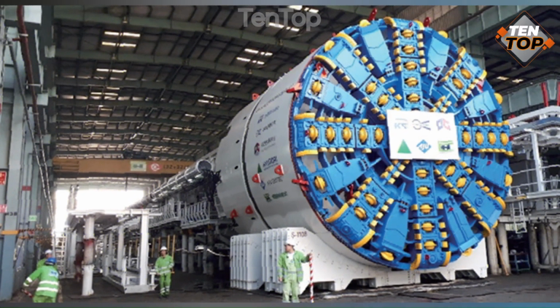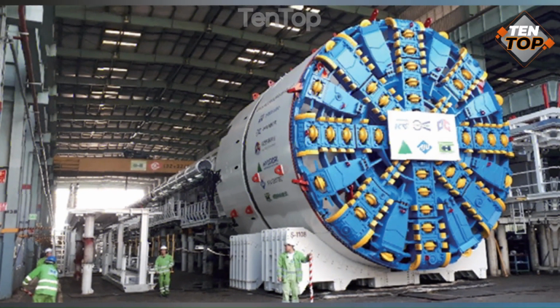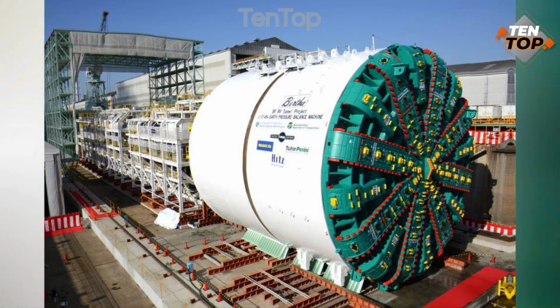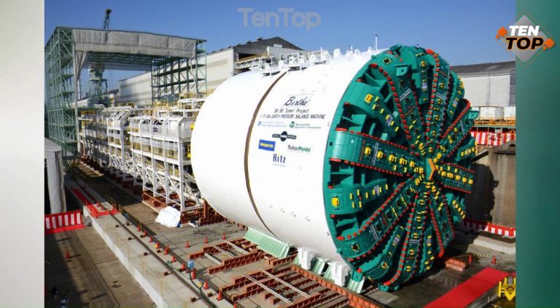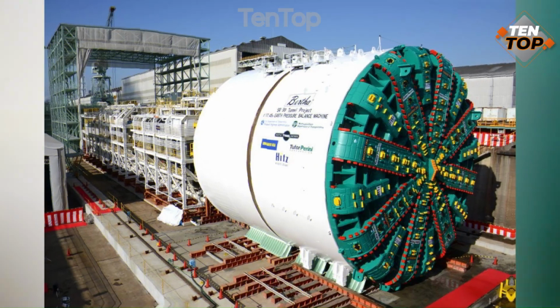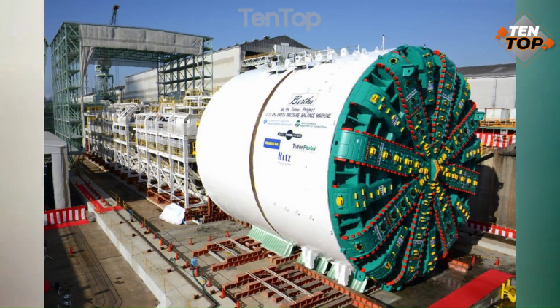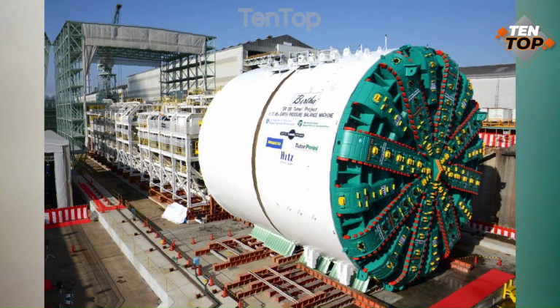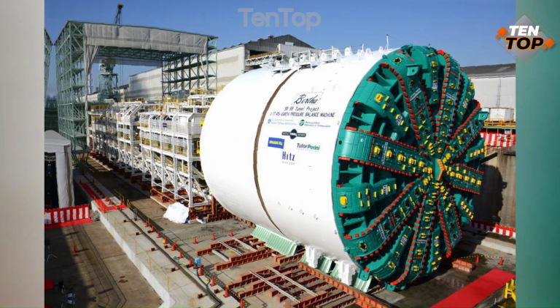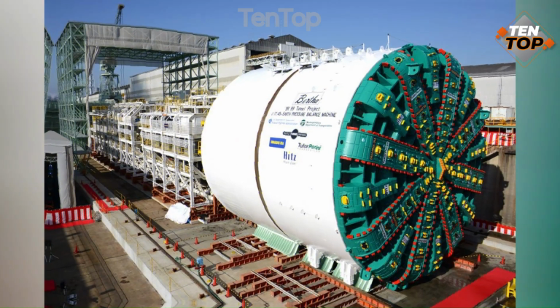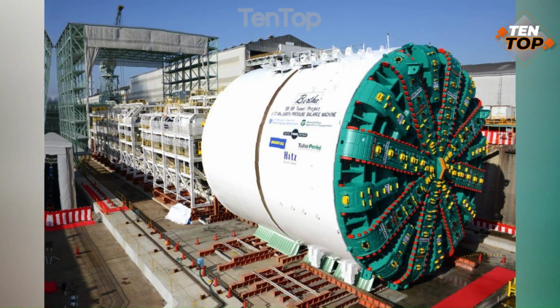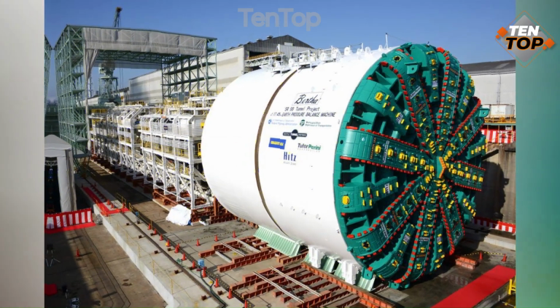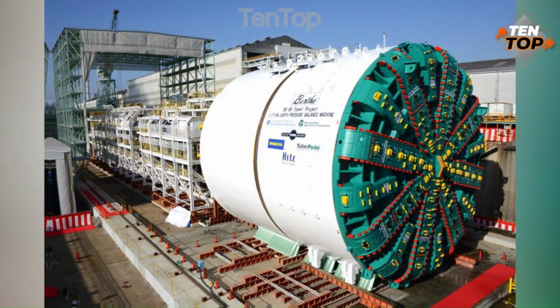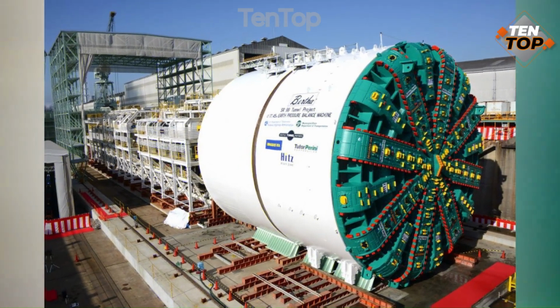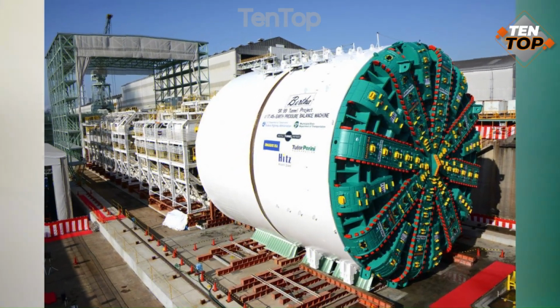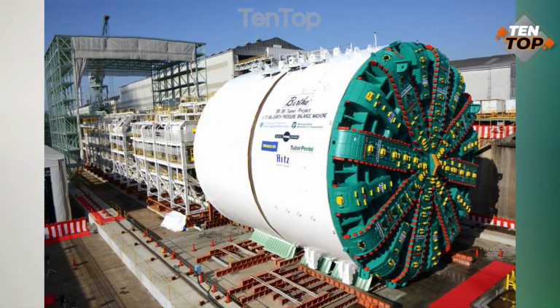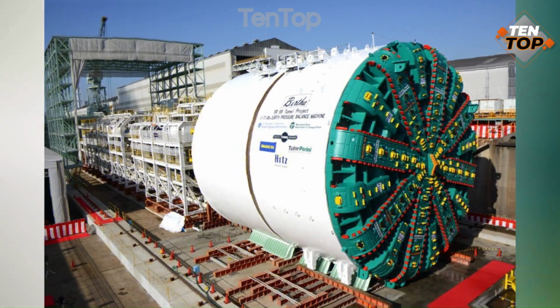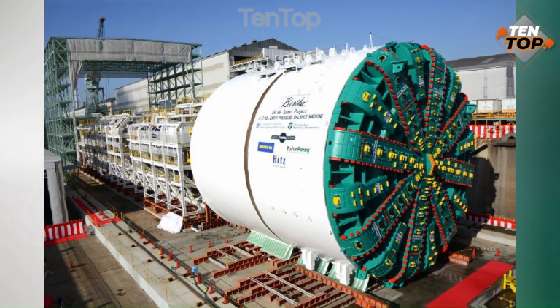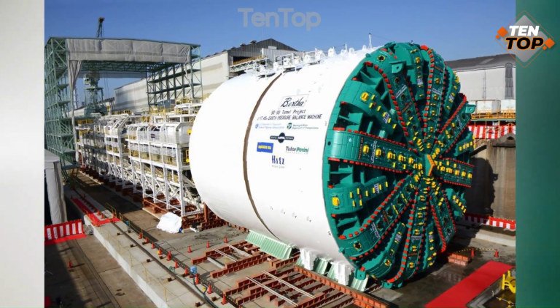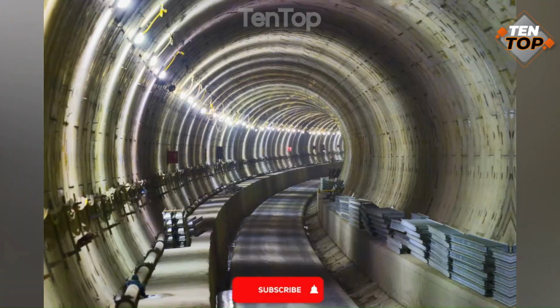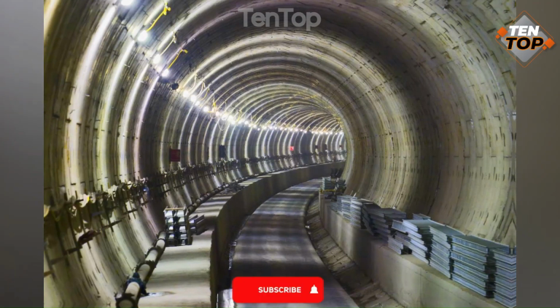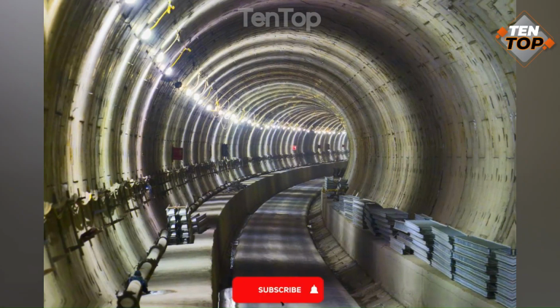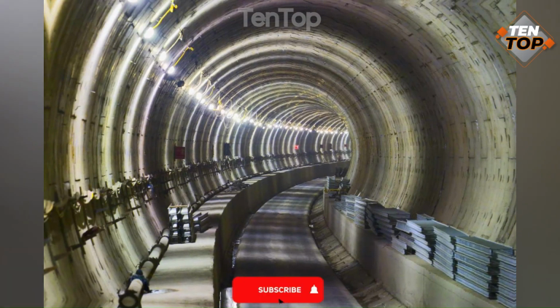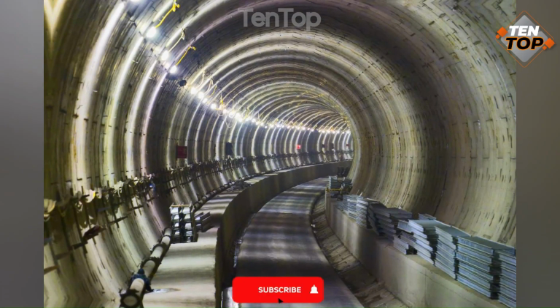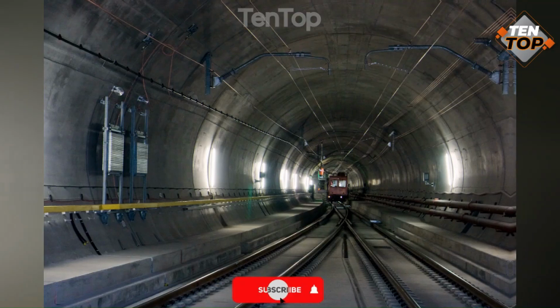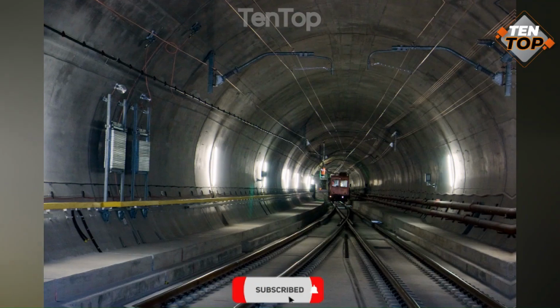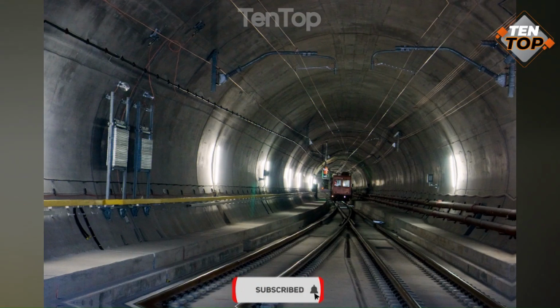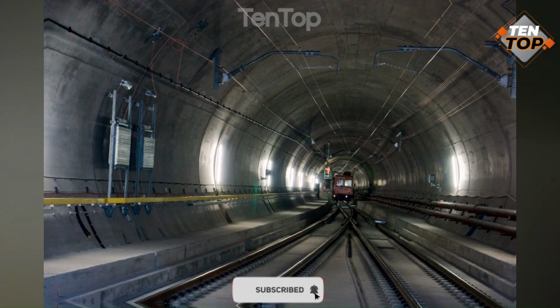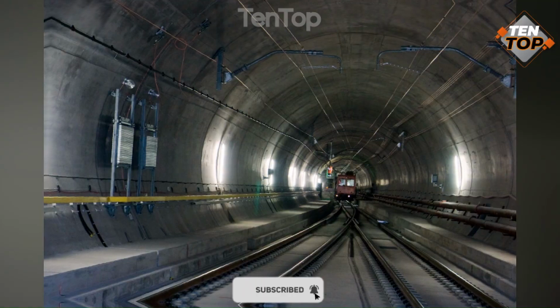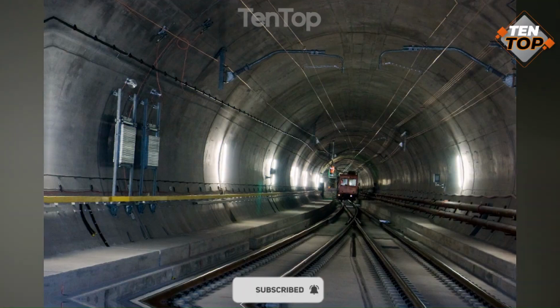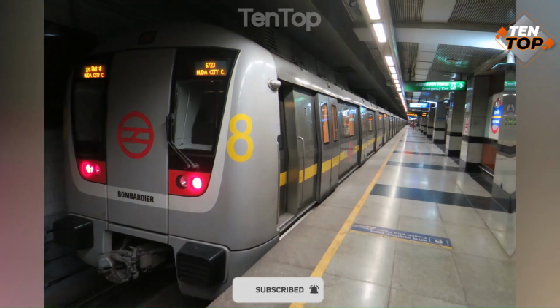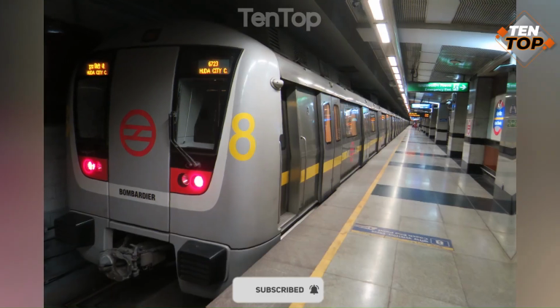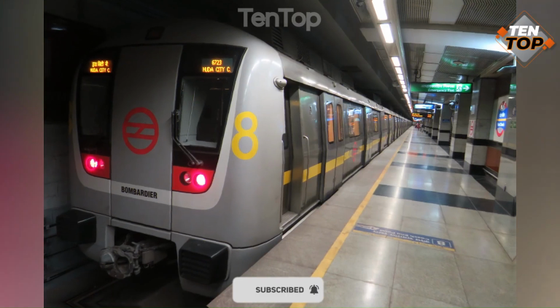TBM is used in many projects around the world, such as the Channel Tunnel, the Gotthard Base Tunnel, and the Delhi Metro.